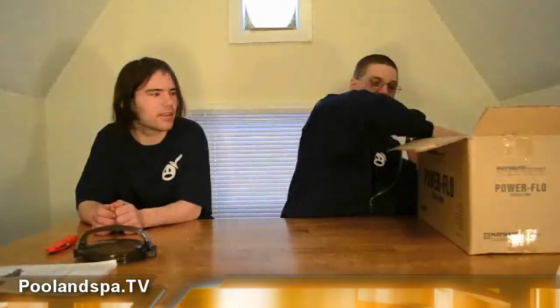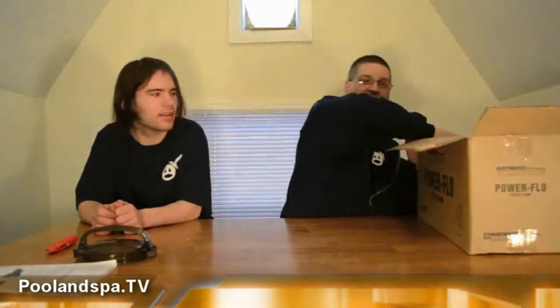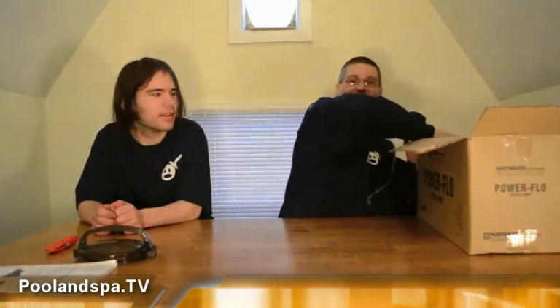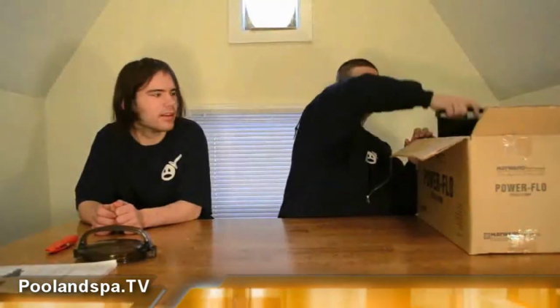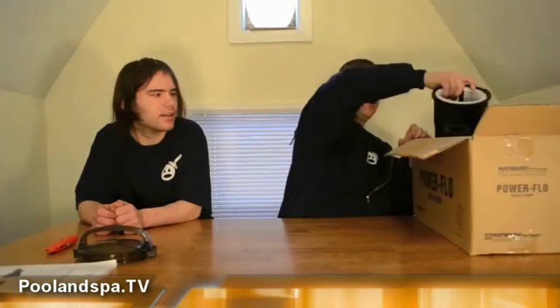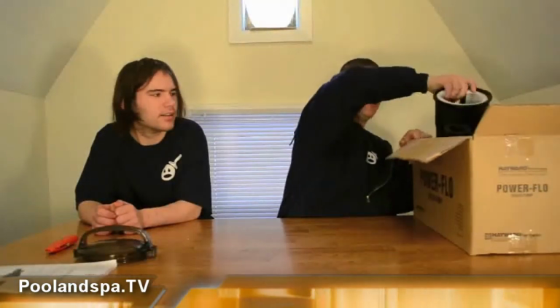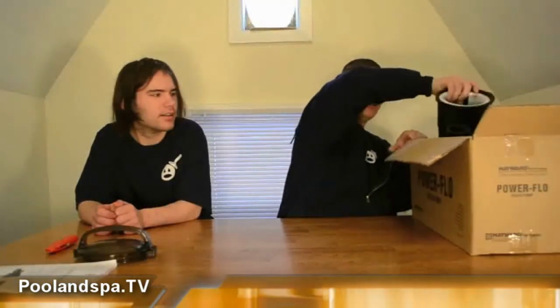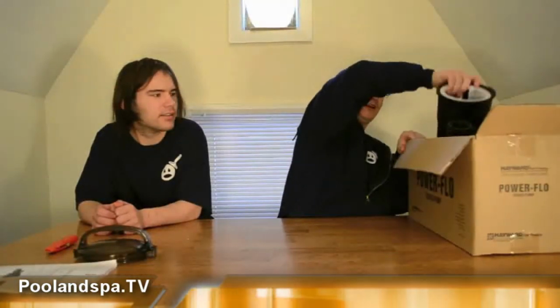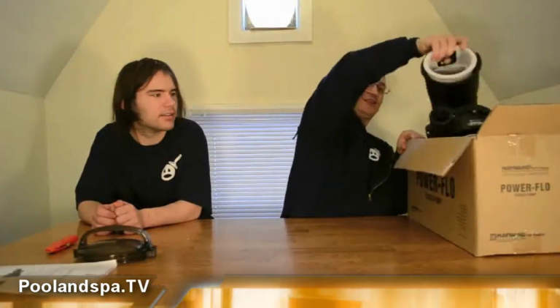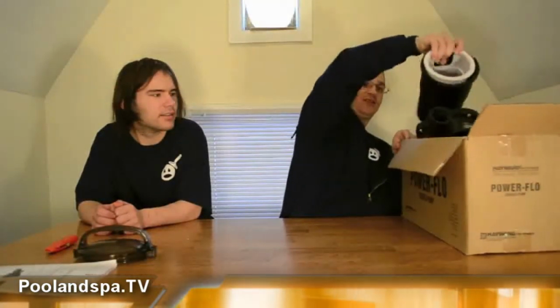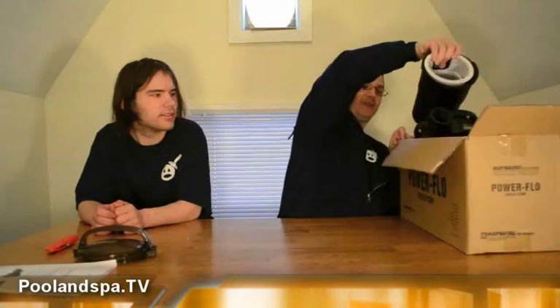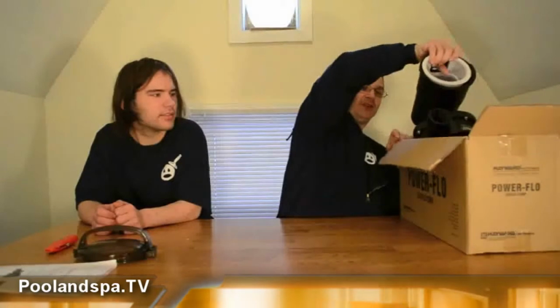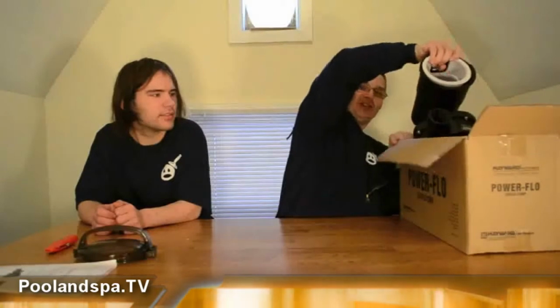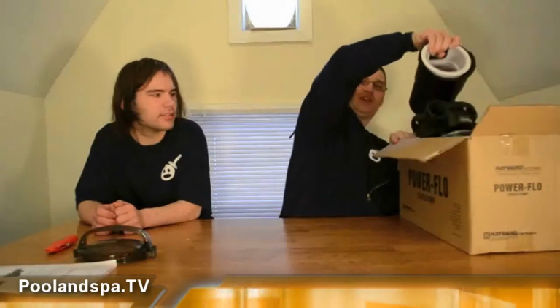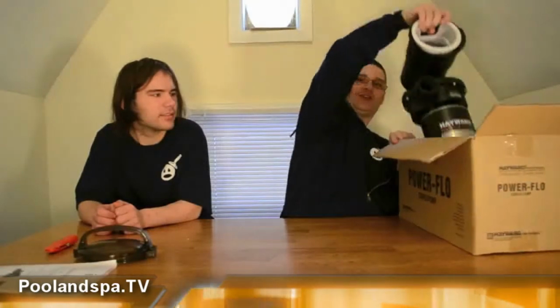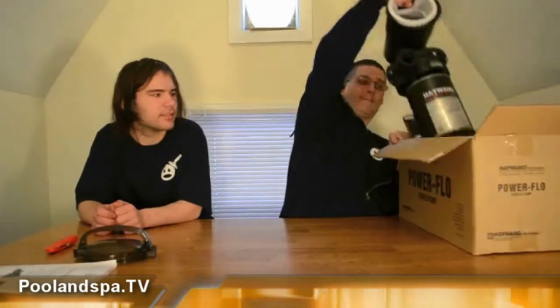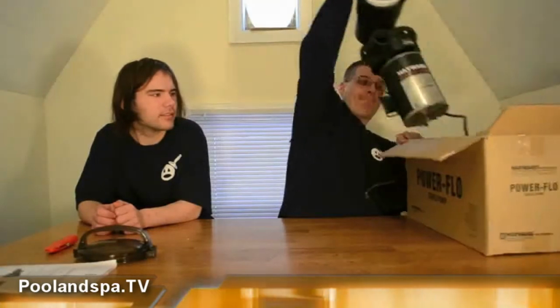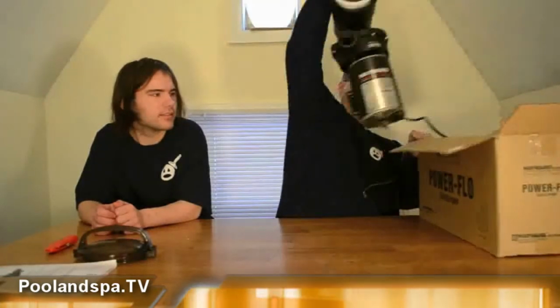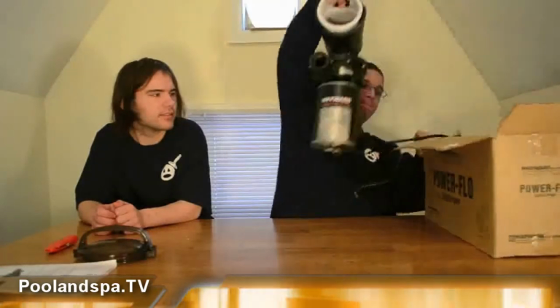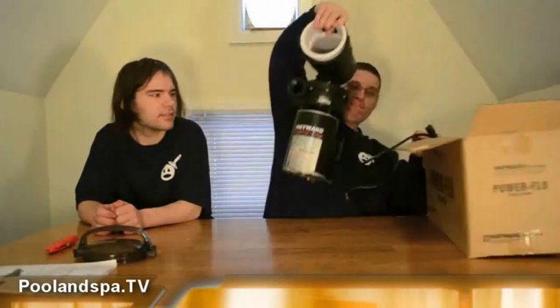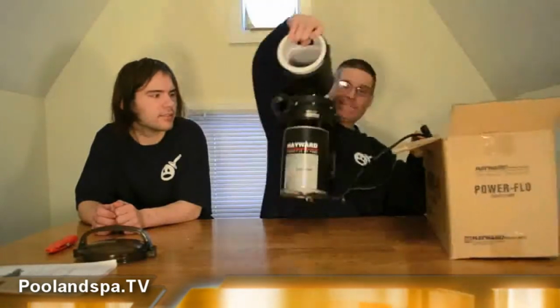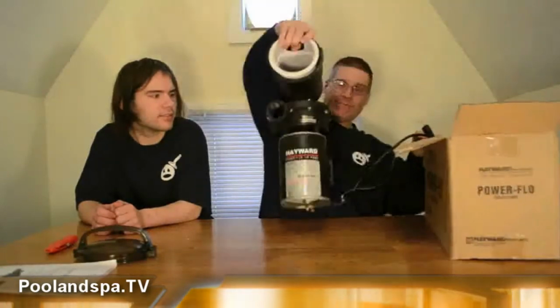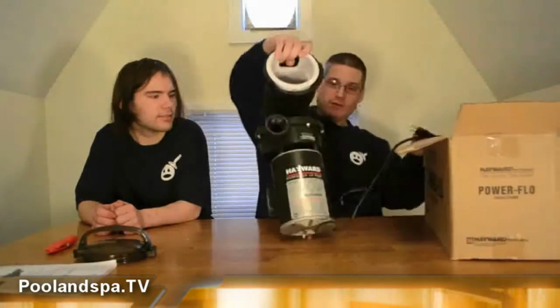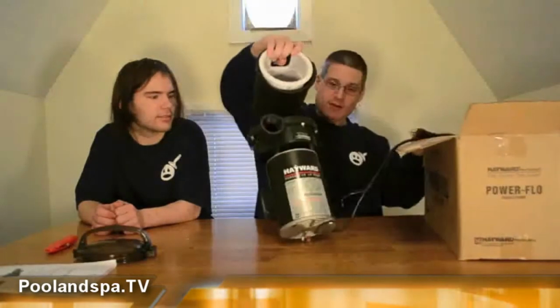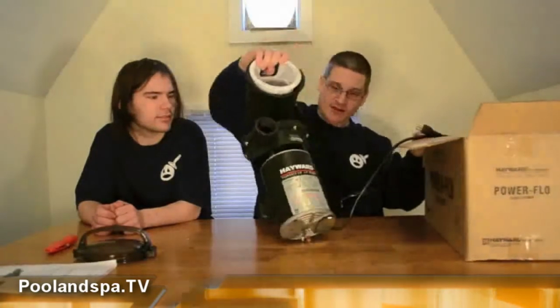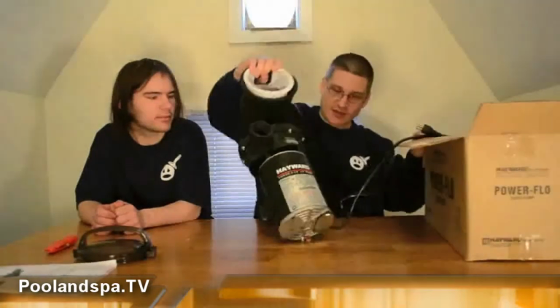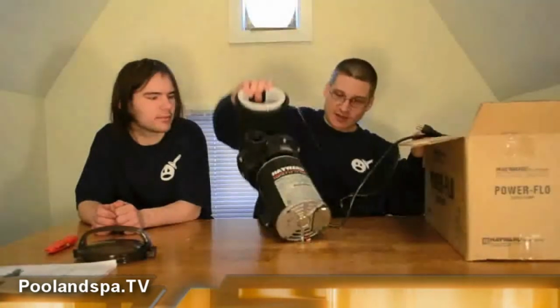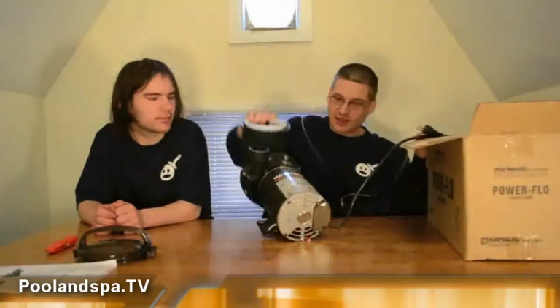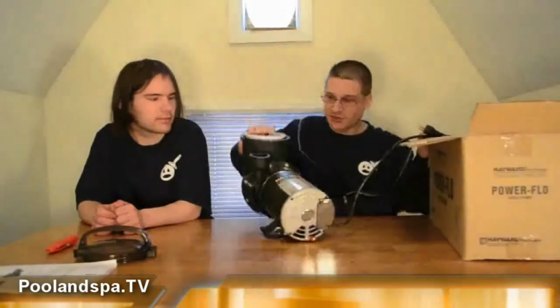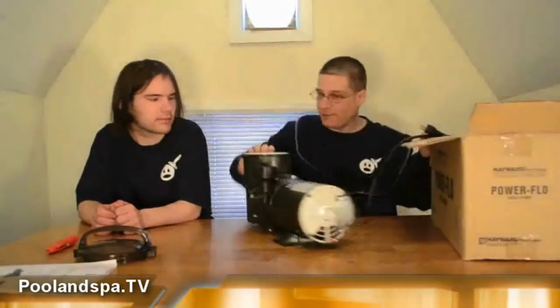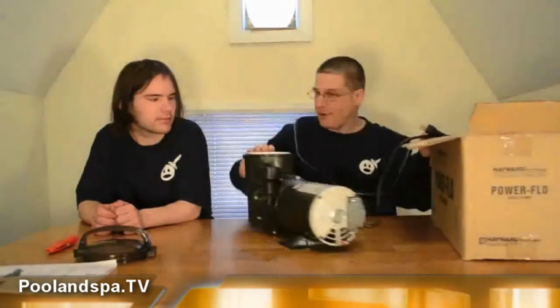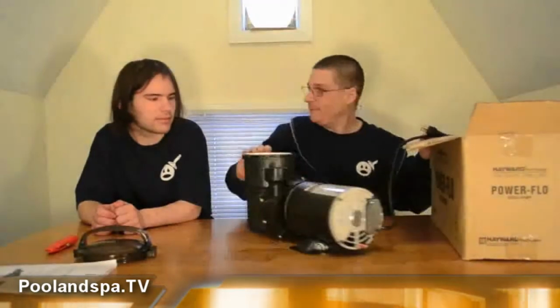So I'm going to take the pump out of the box, just like this. Here is the pump.